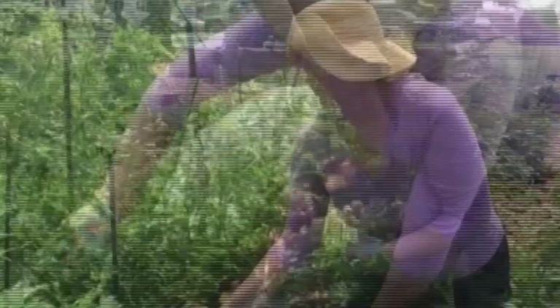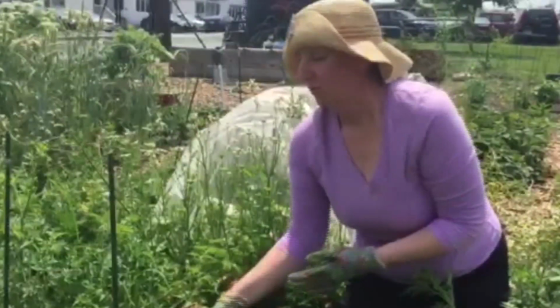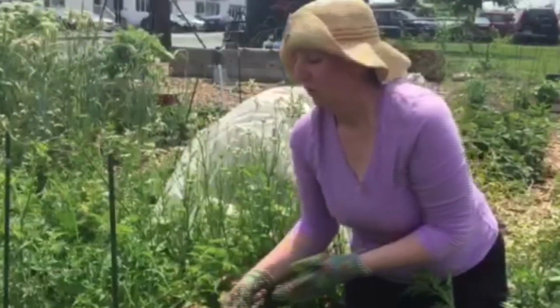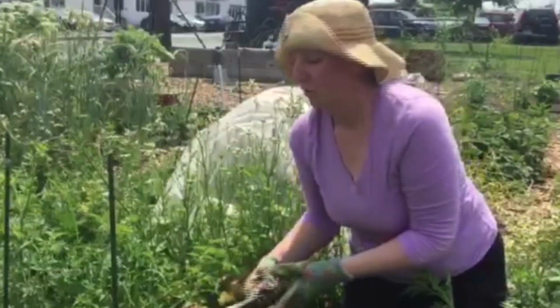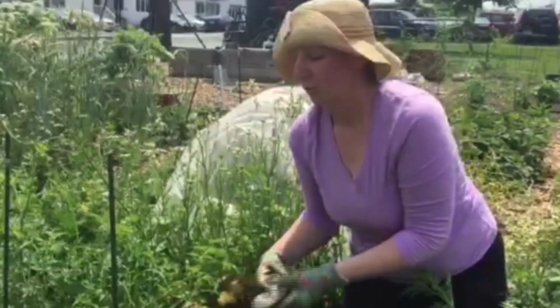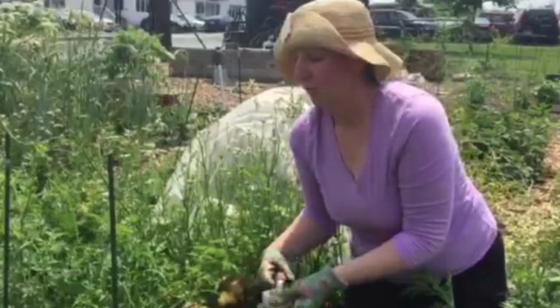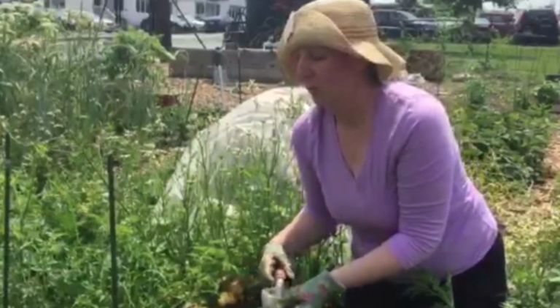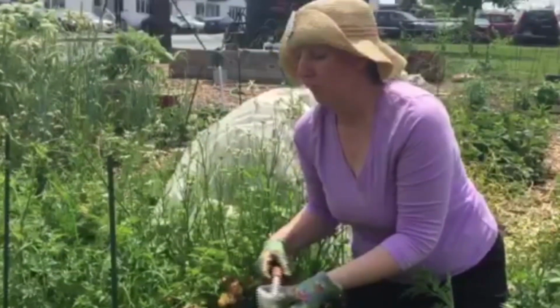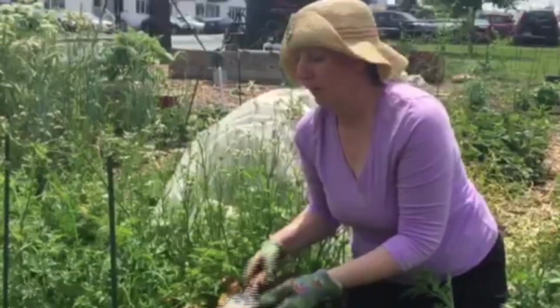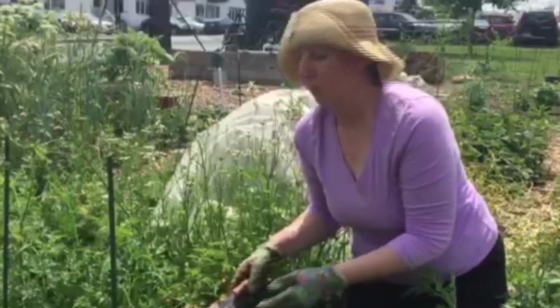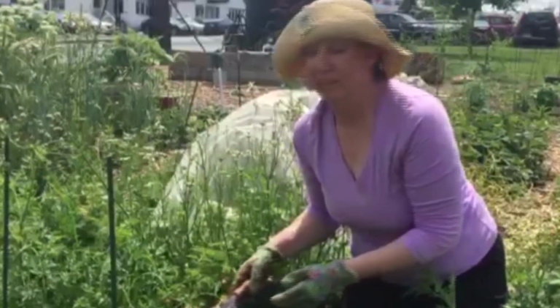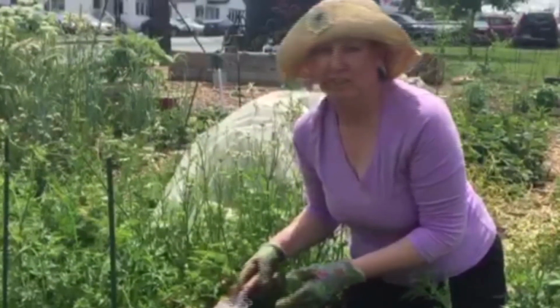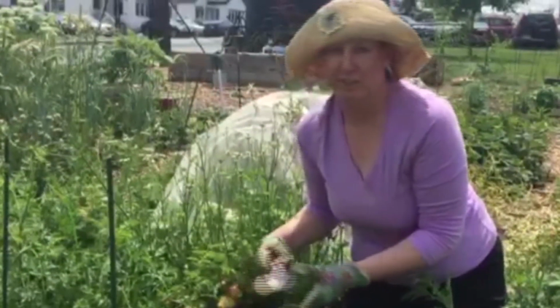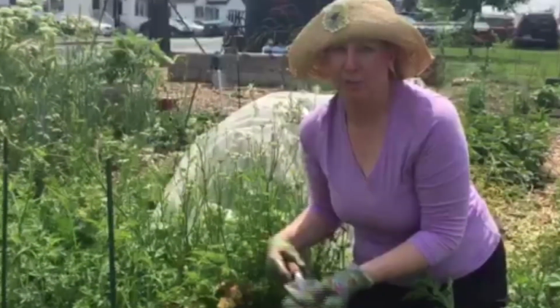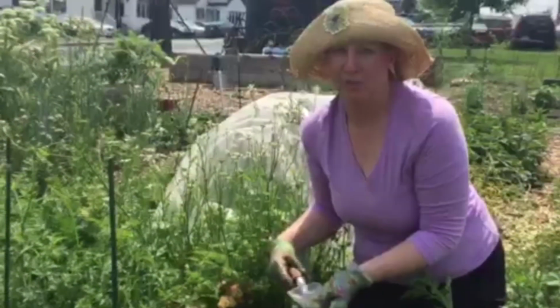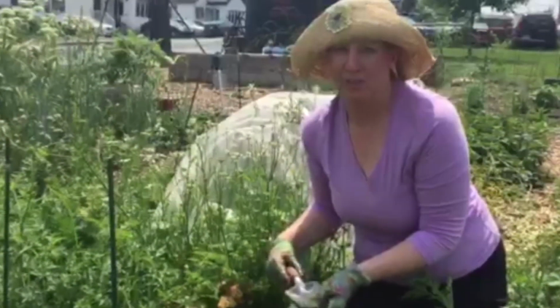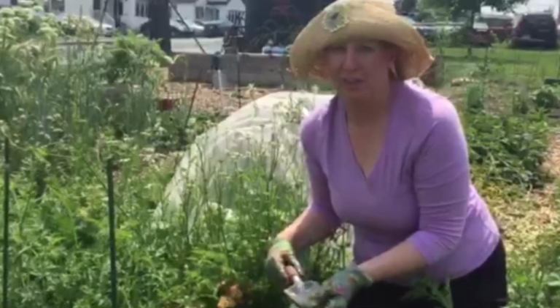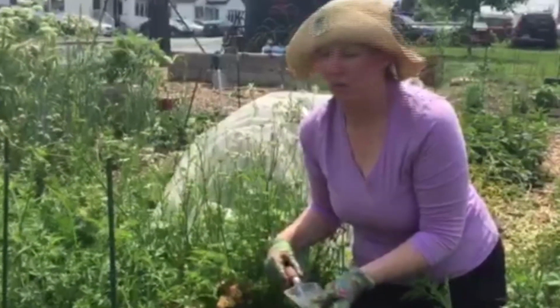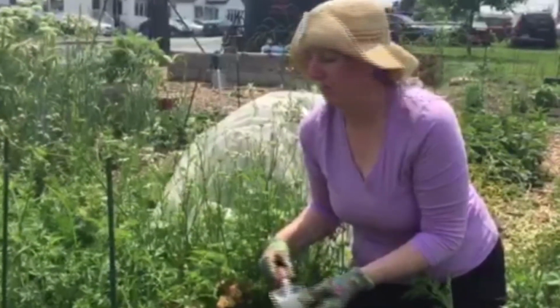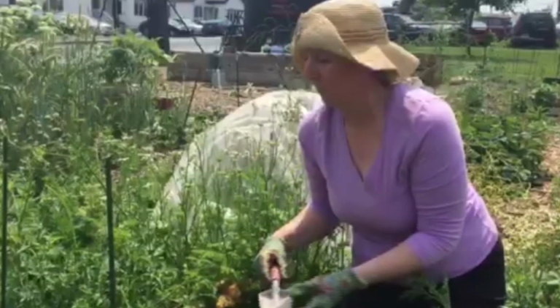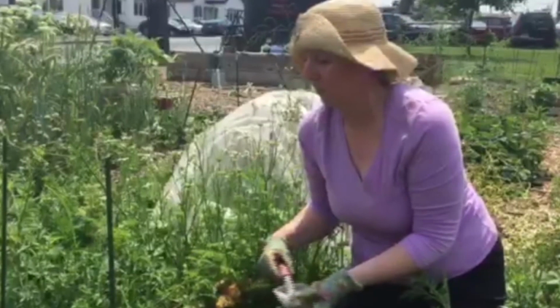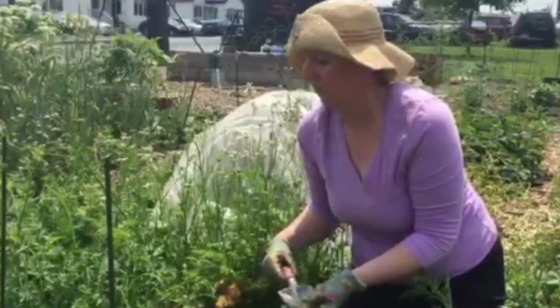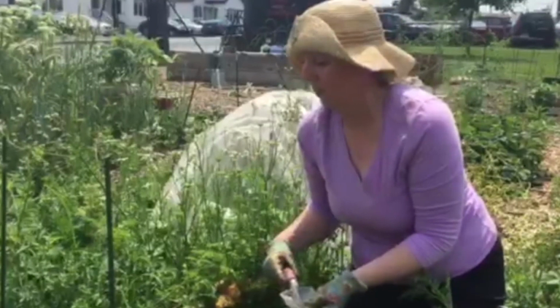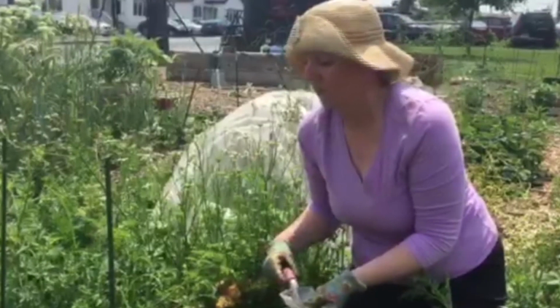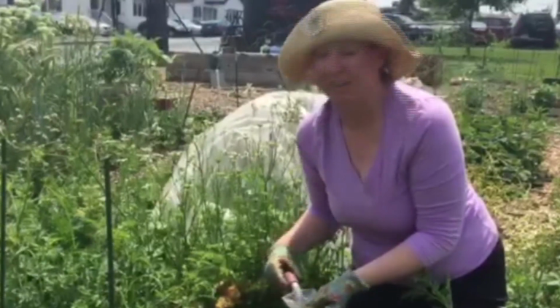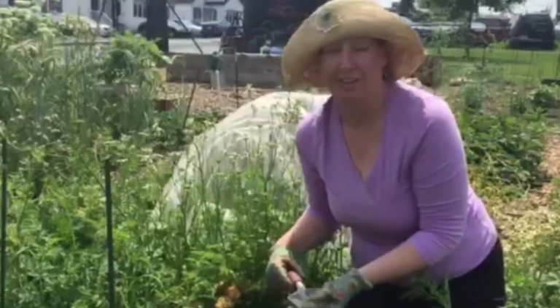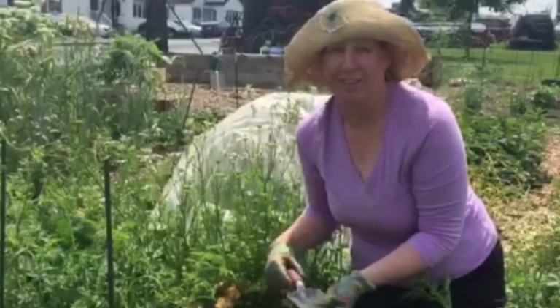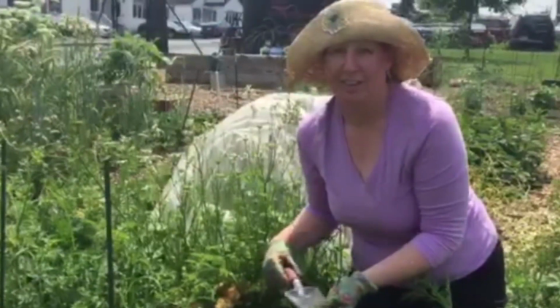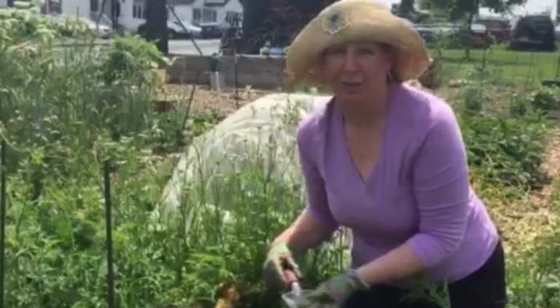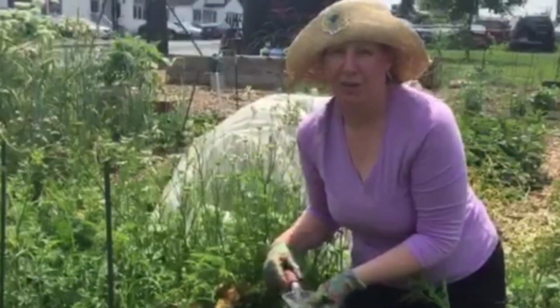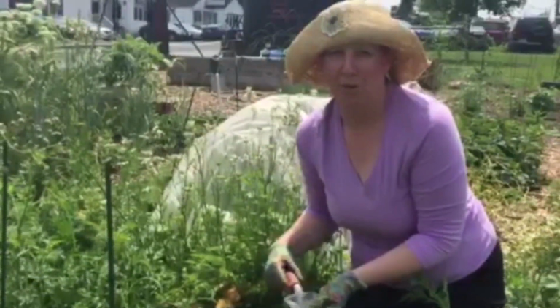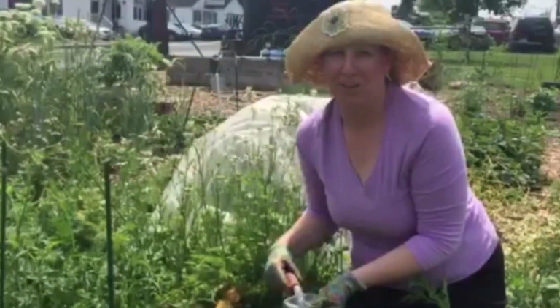So those are a few tomato planting tips. I hope those help you out — great growing!